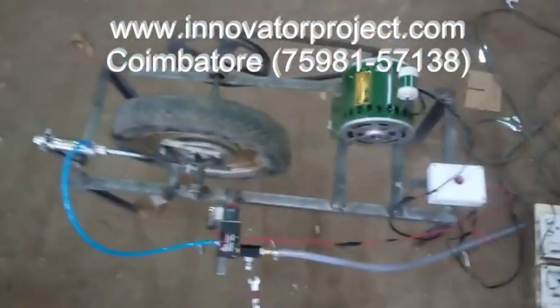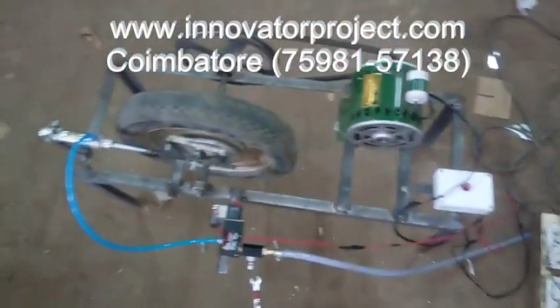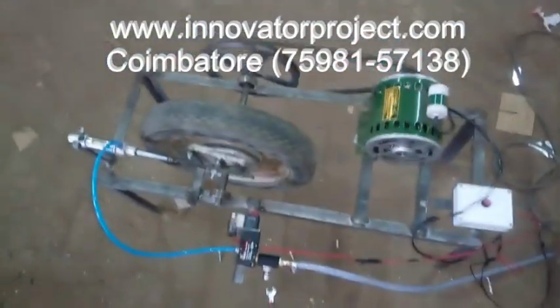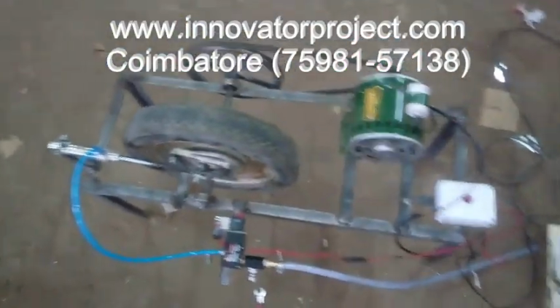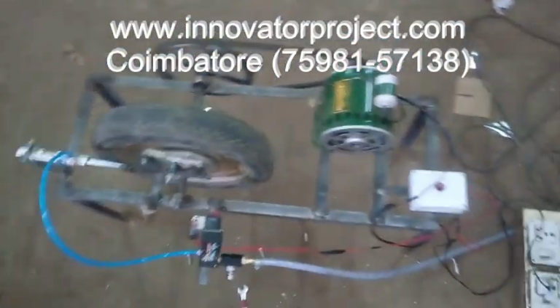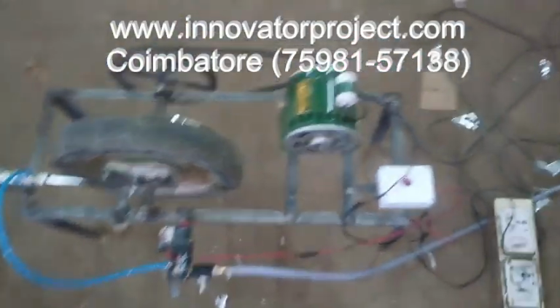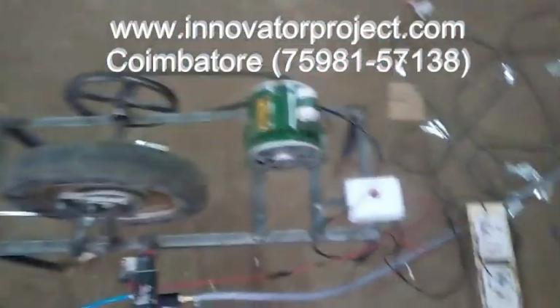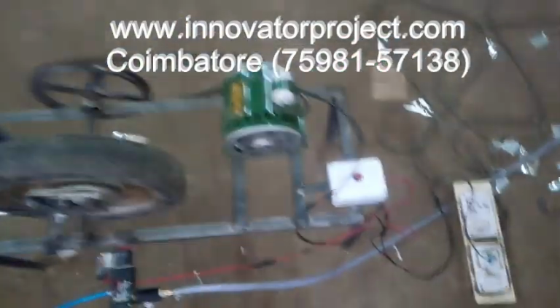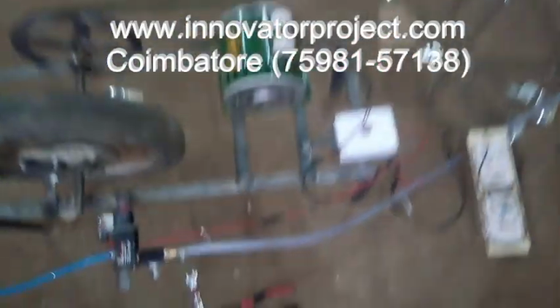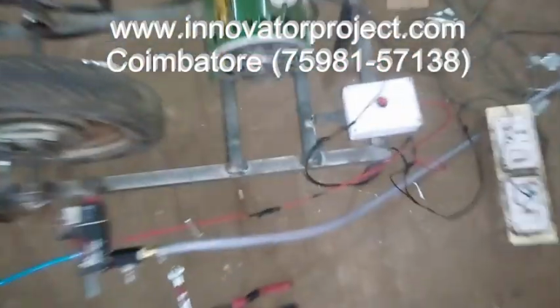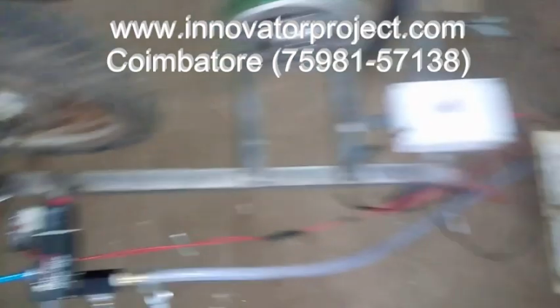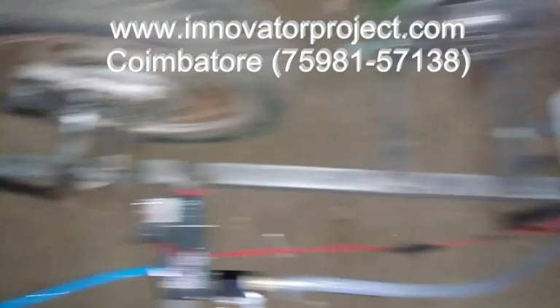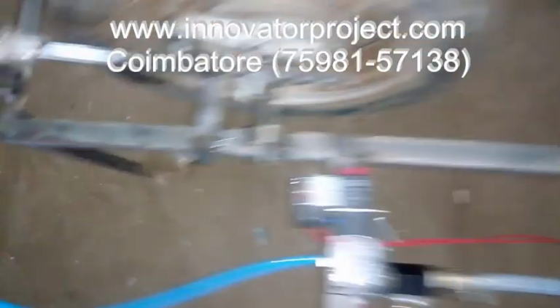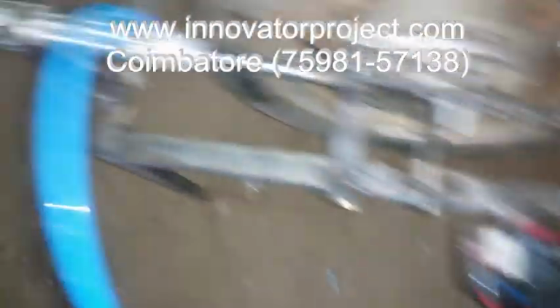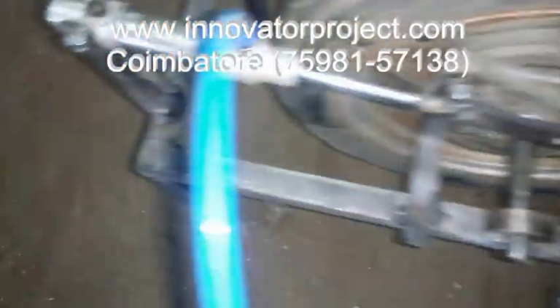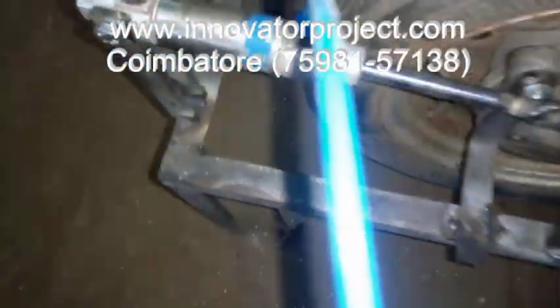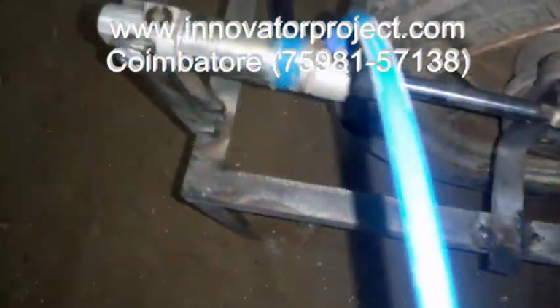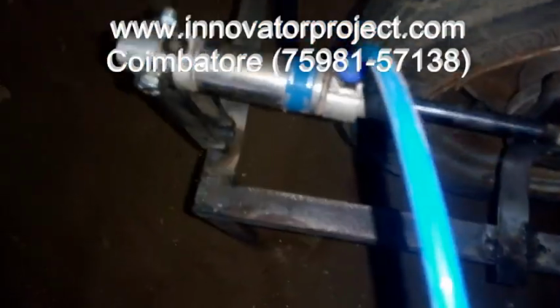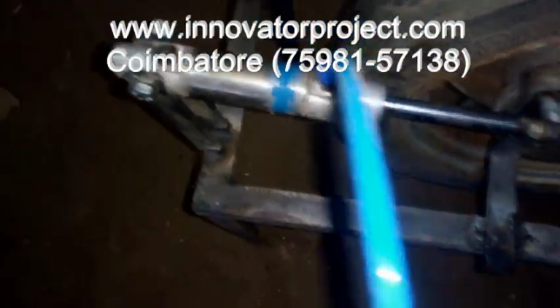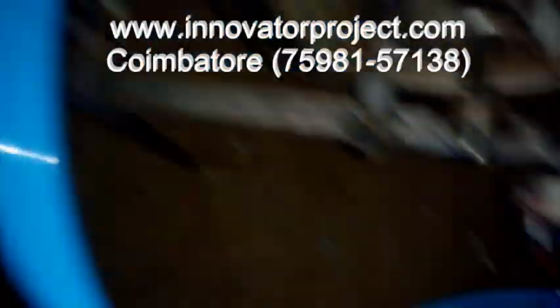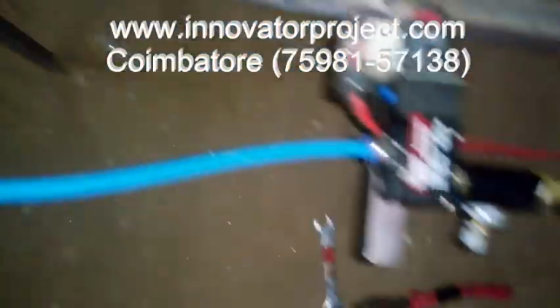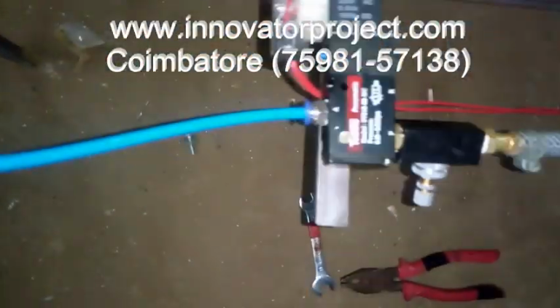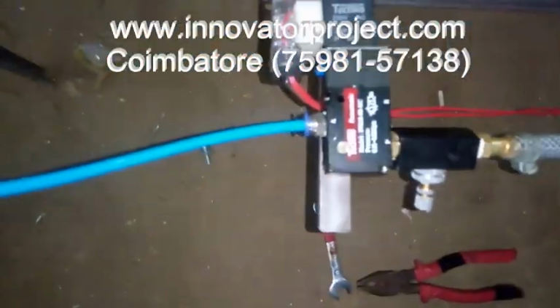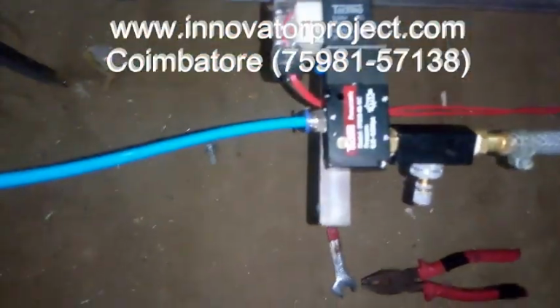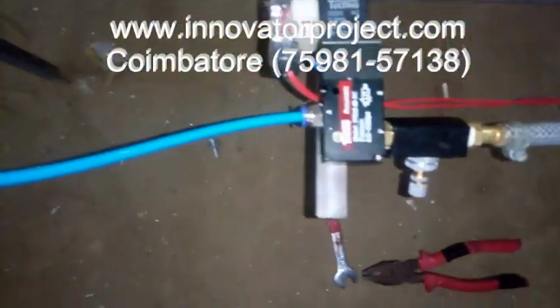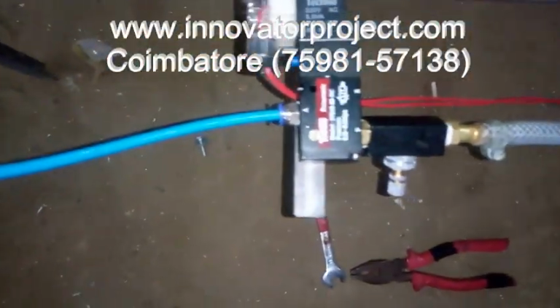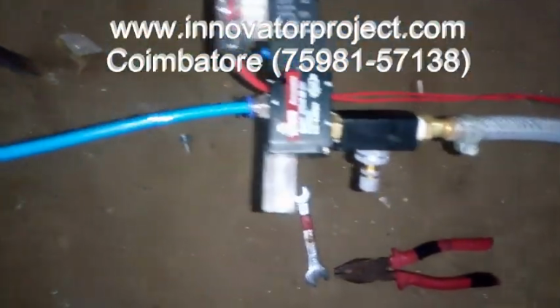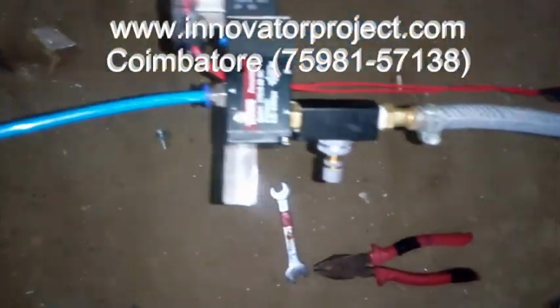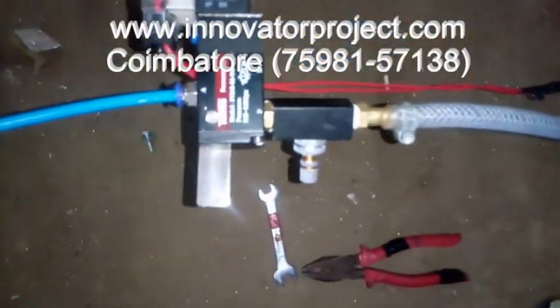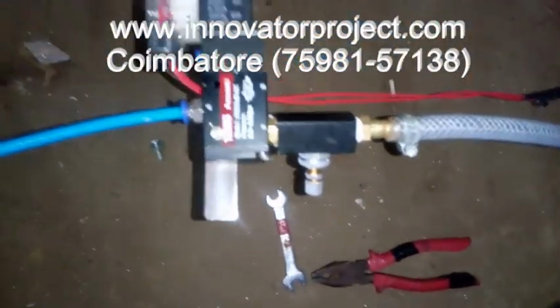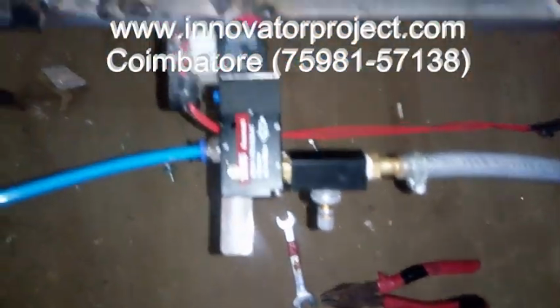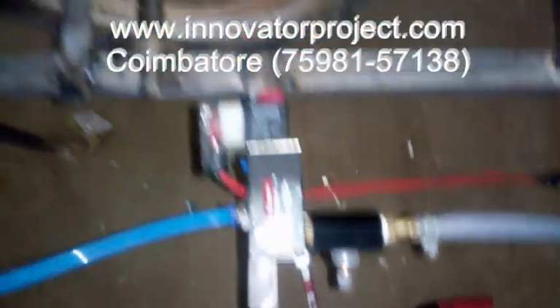Emergency Waking System. Pneumatic cylinder, 3x2 valve, 2x4 valve.